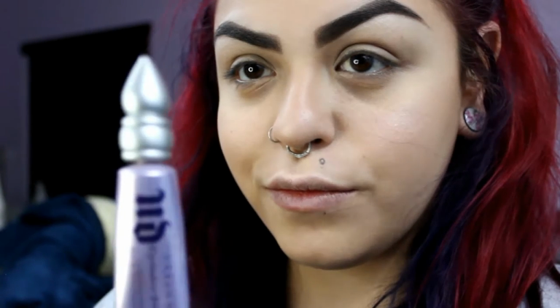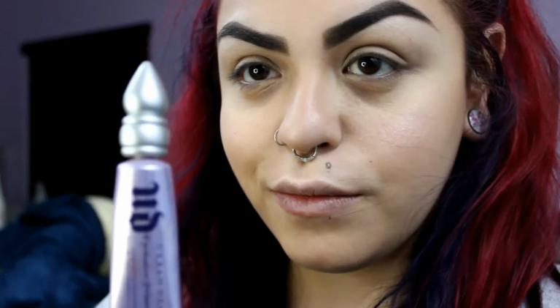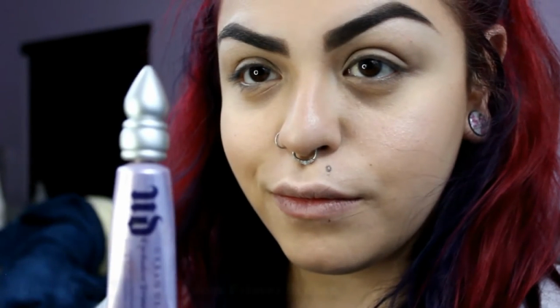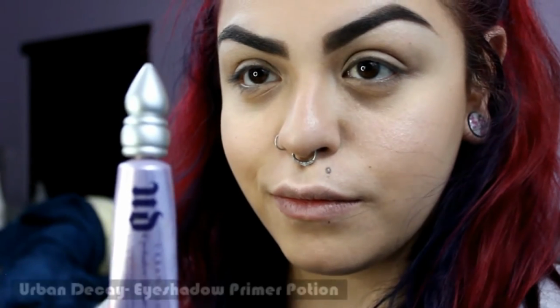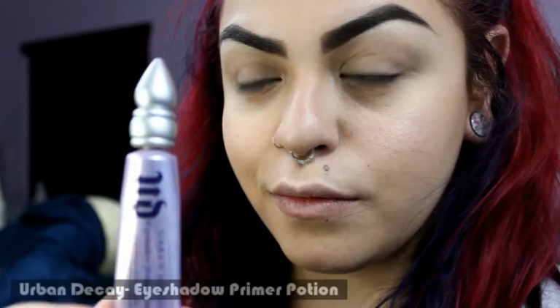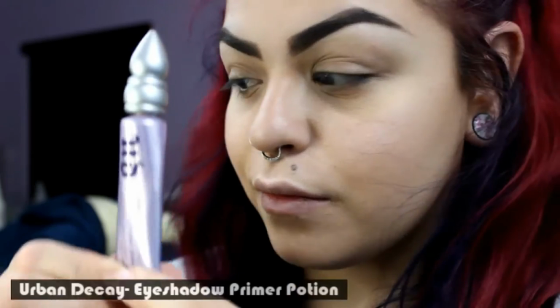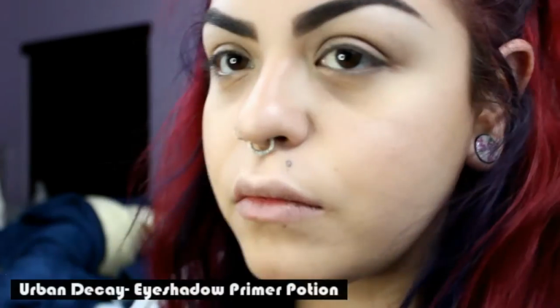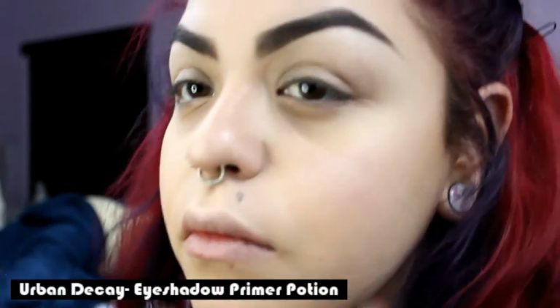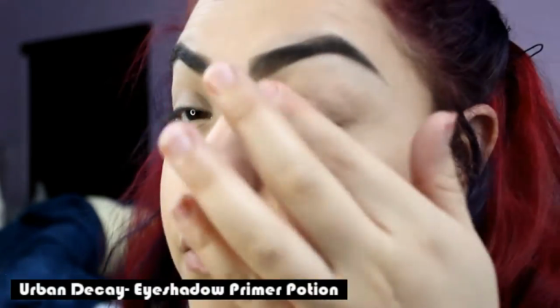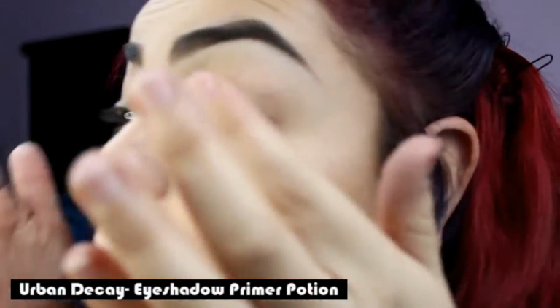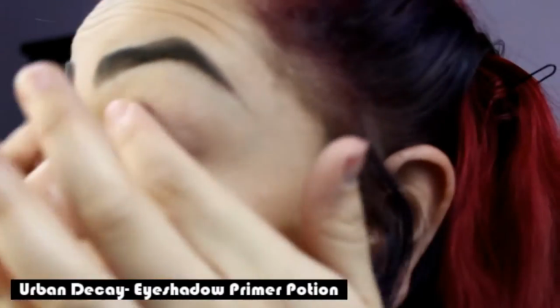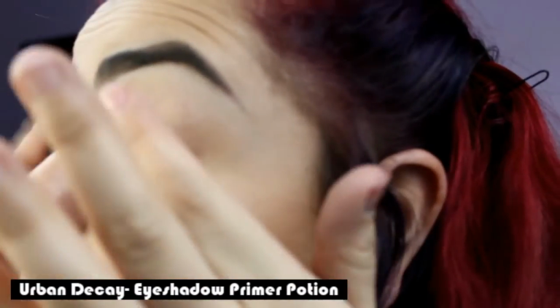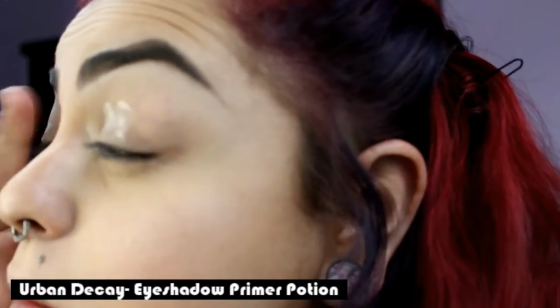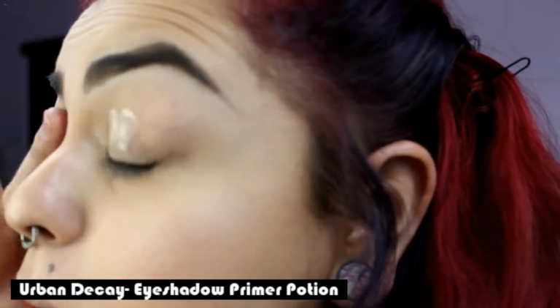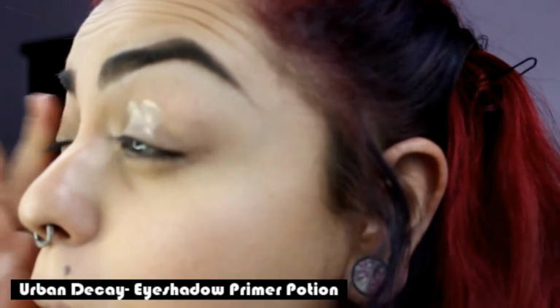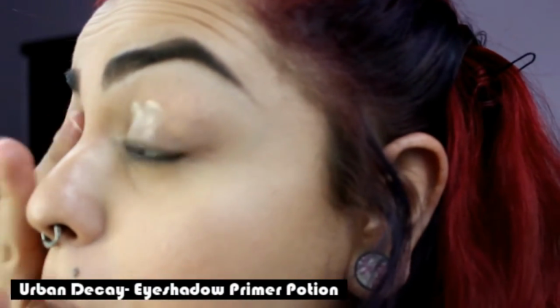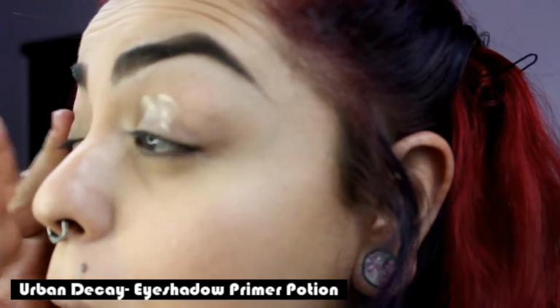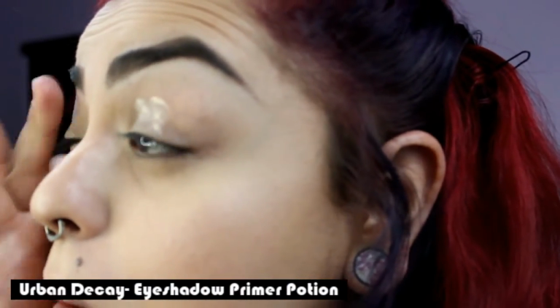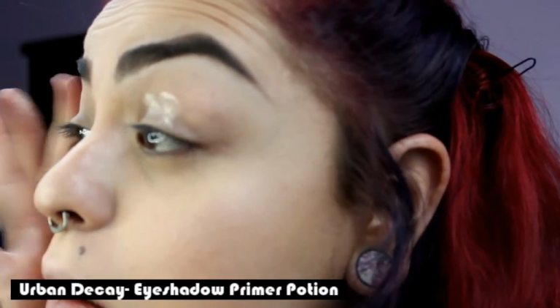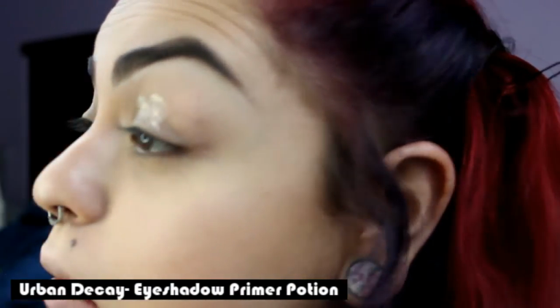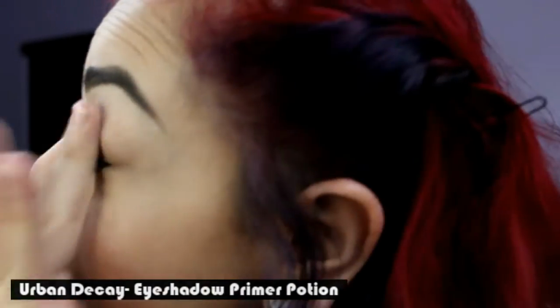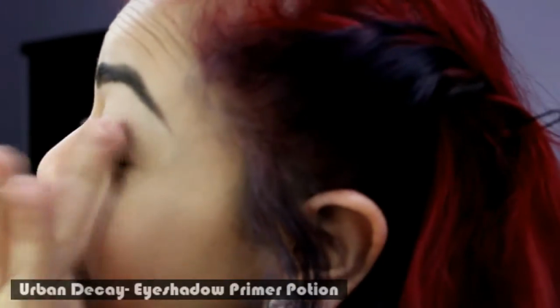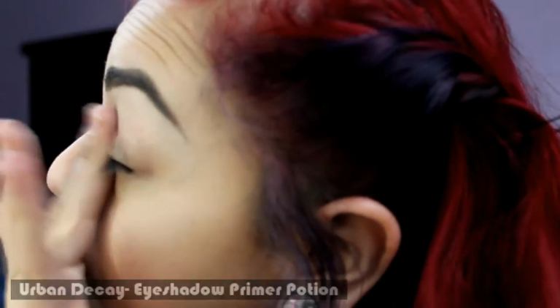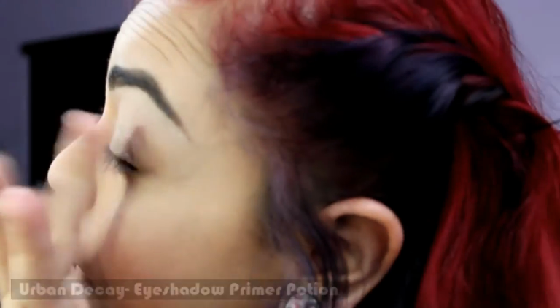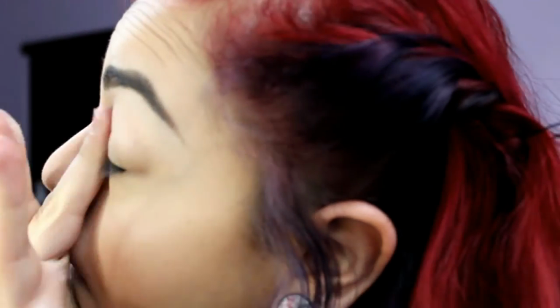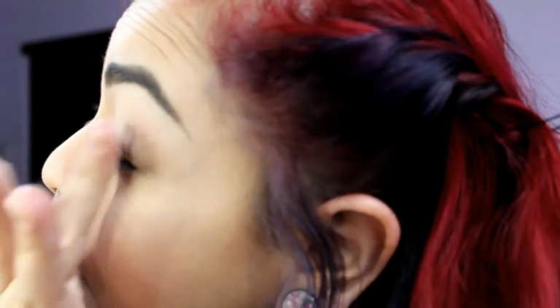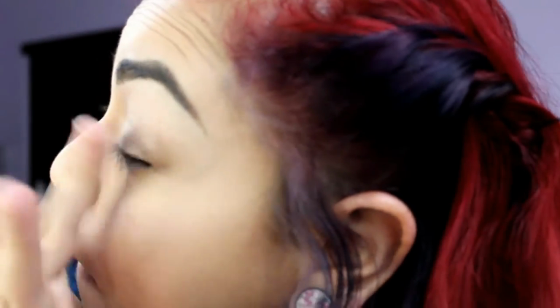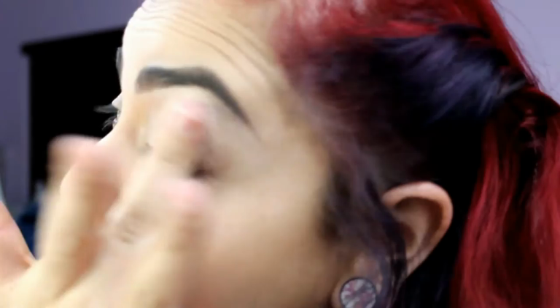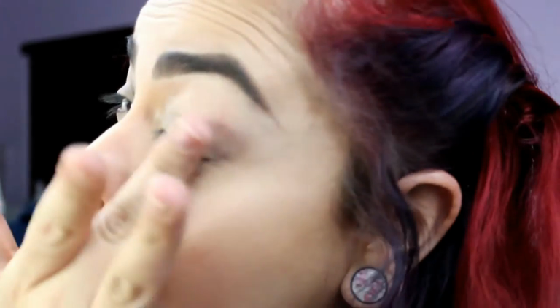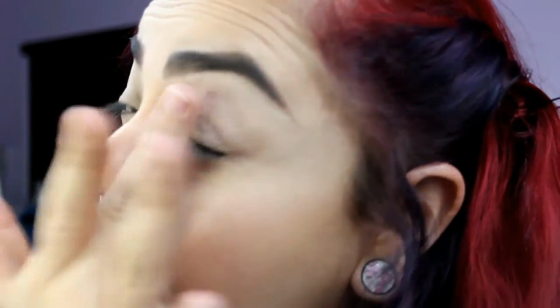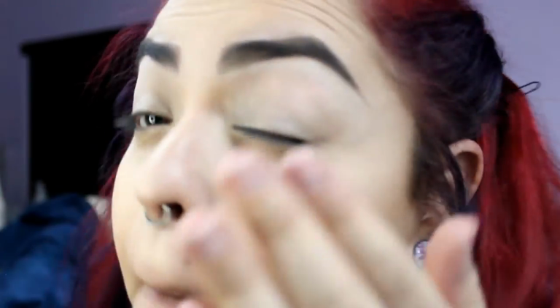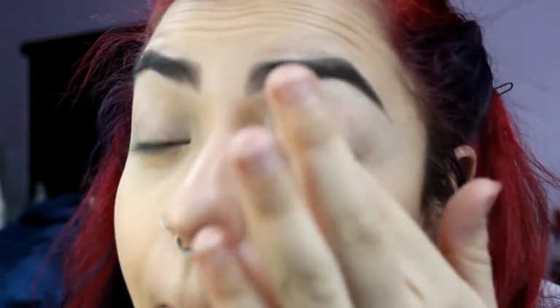To start this look off, I prime my eyes with the Urban Decay Eyeshadow Potion, using my fingers to spread it all over my eyes.